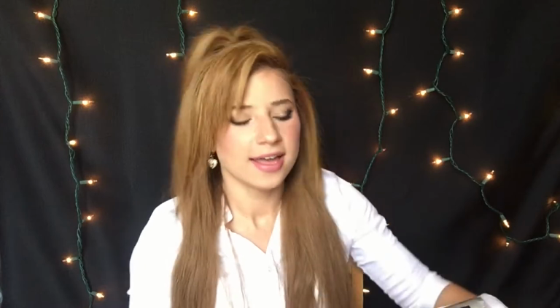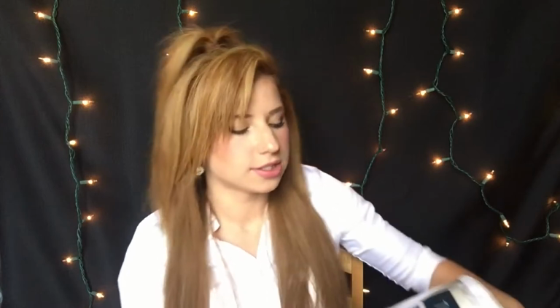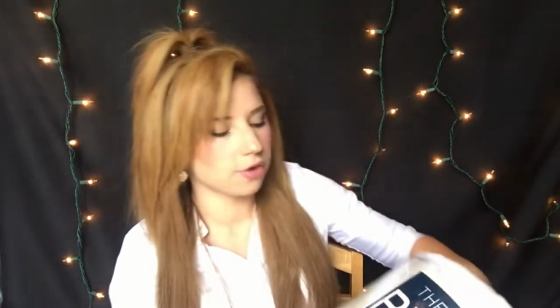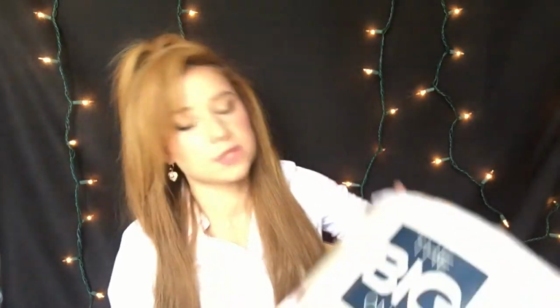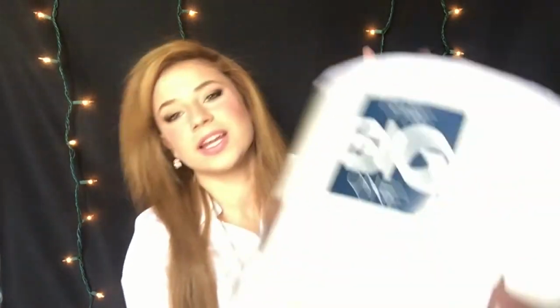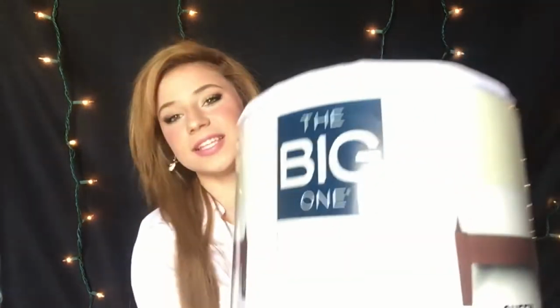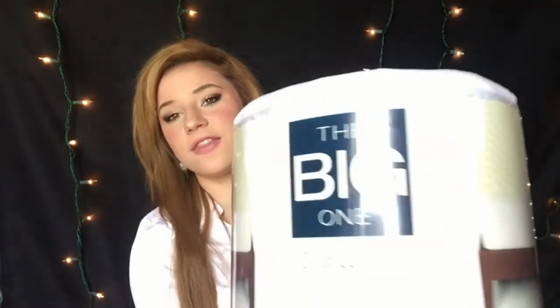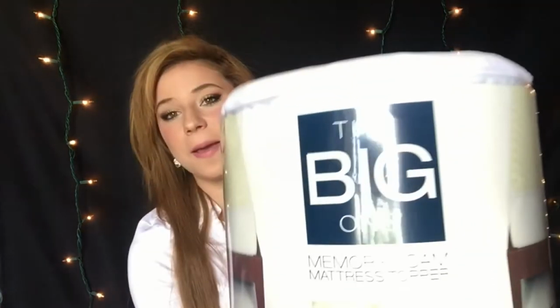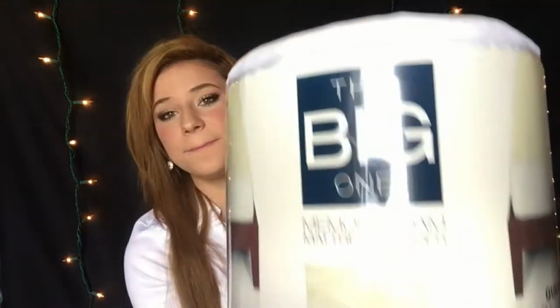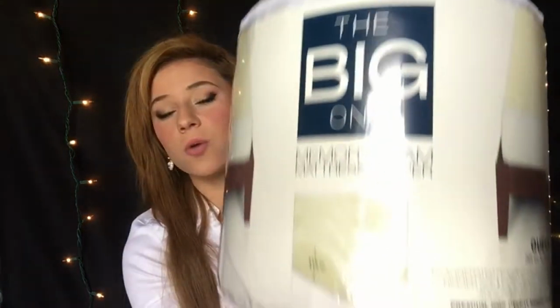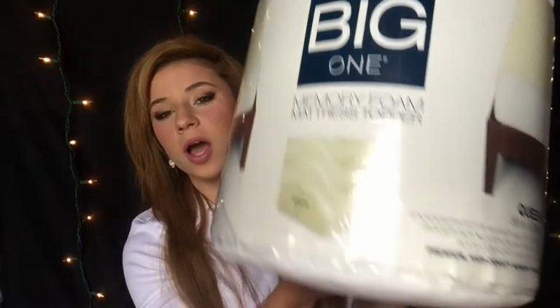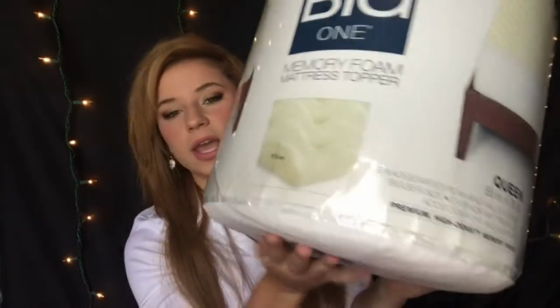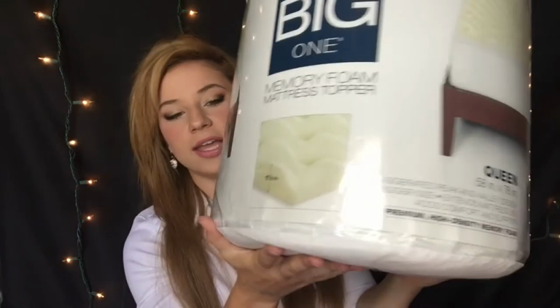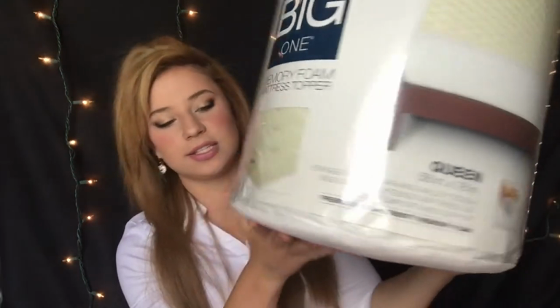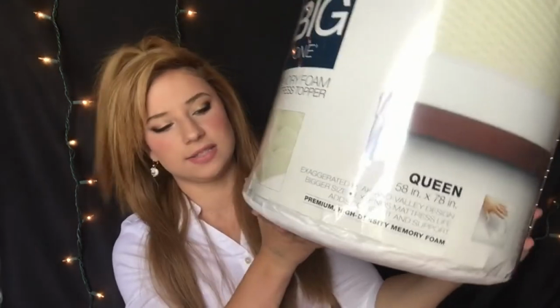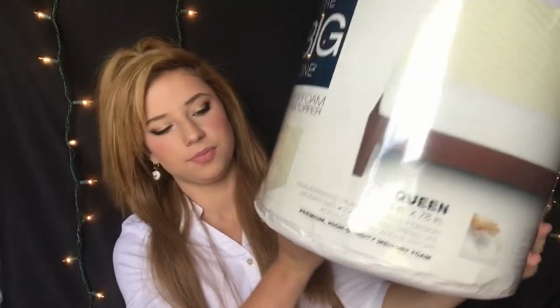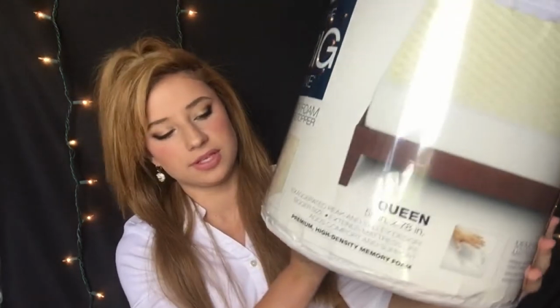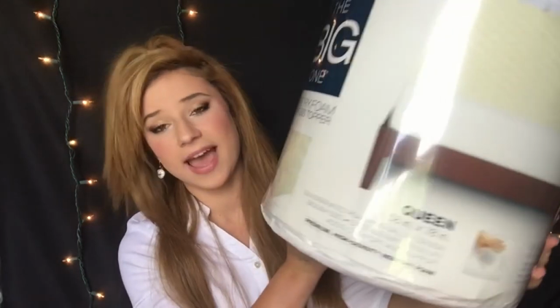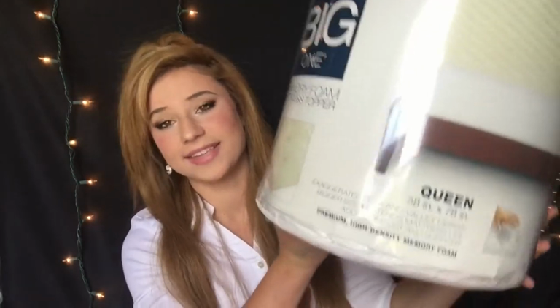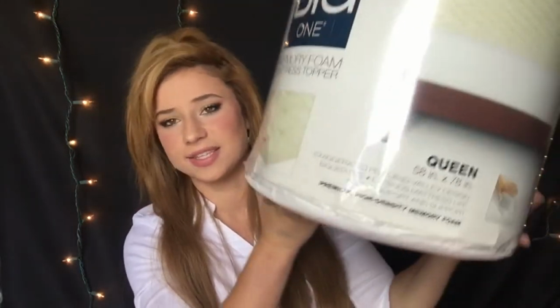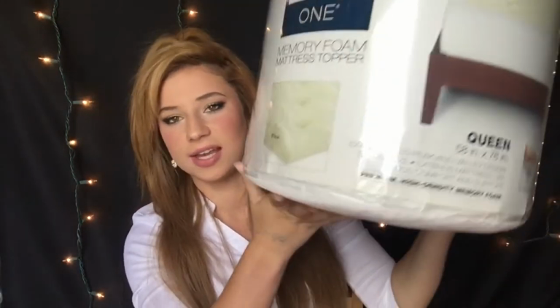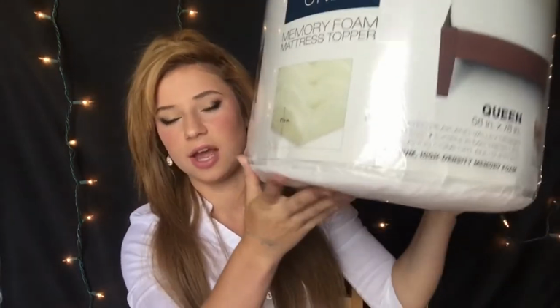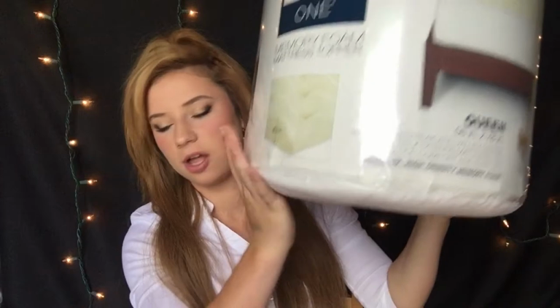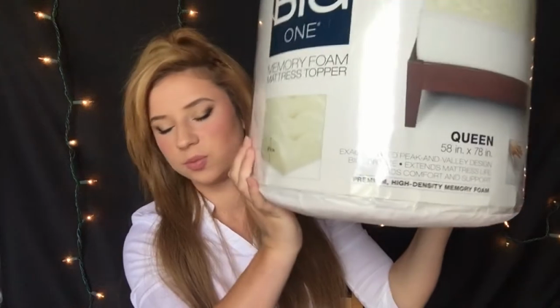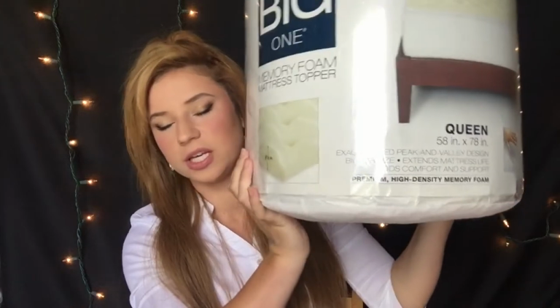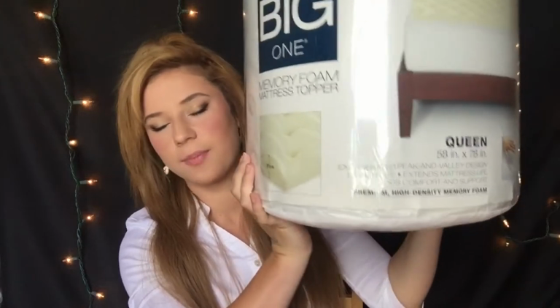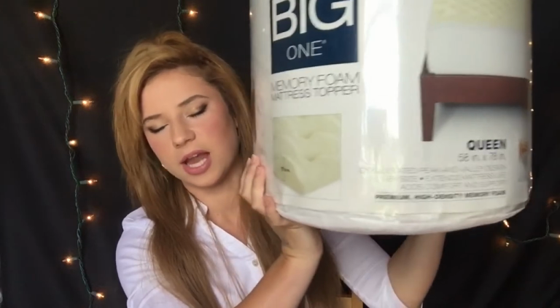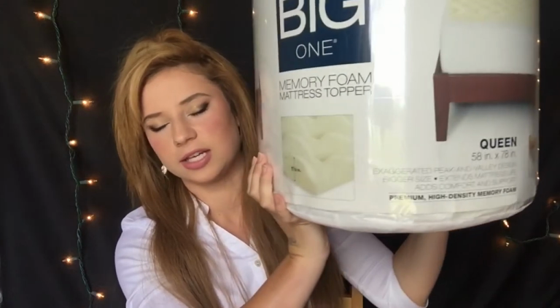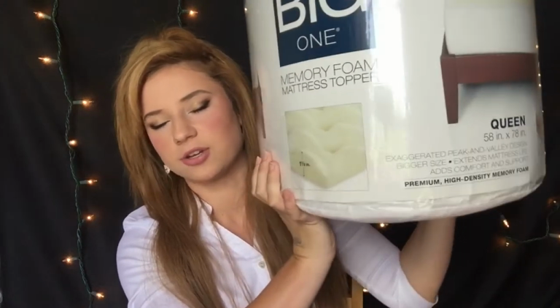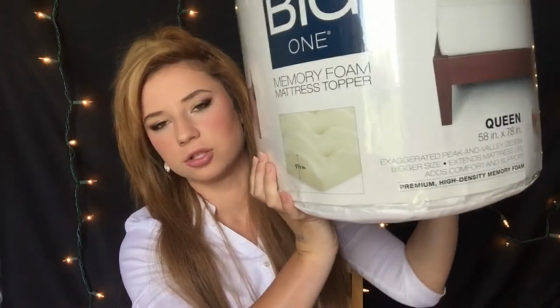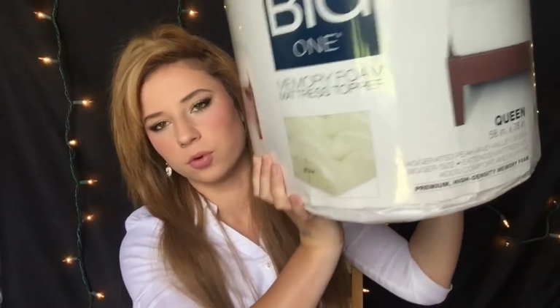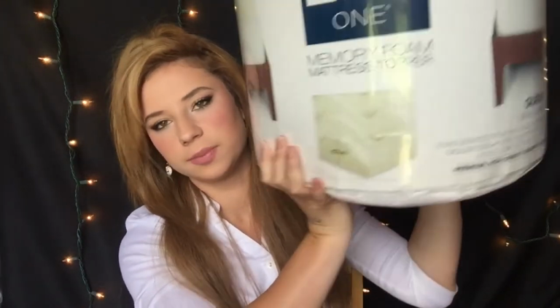This is the big one — the tag says $99 but we did not pay $99 for it.